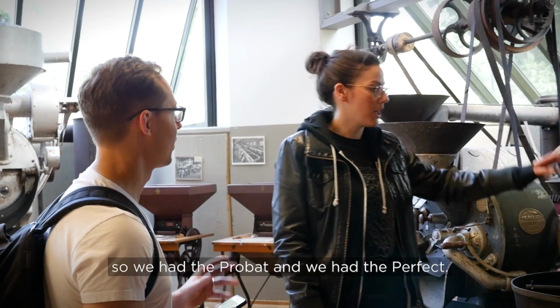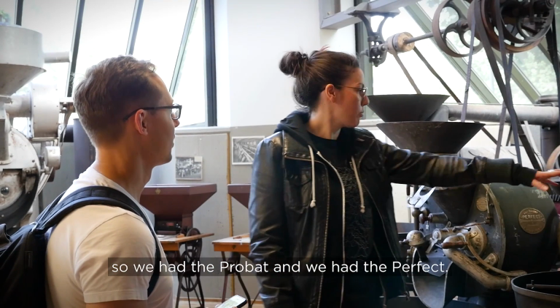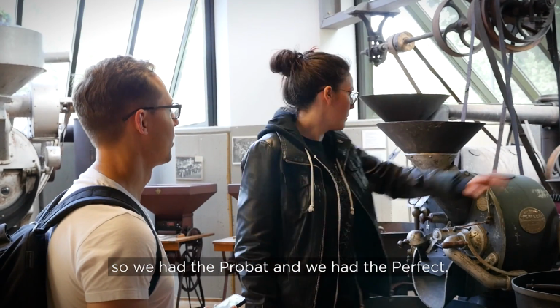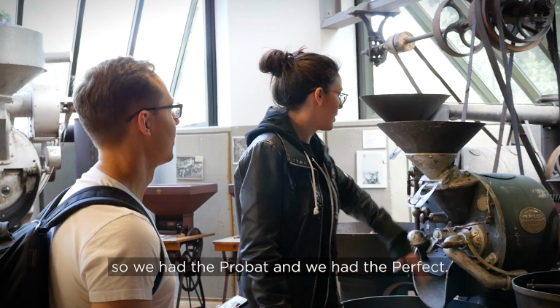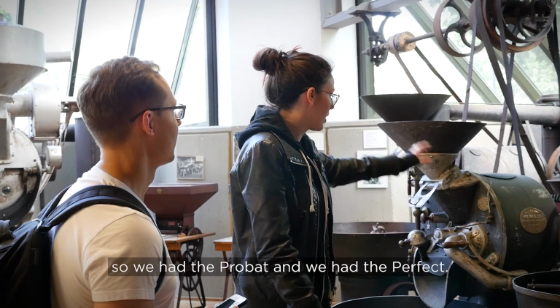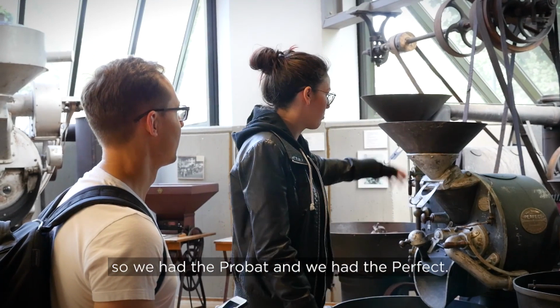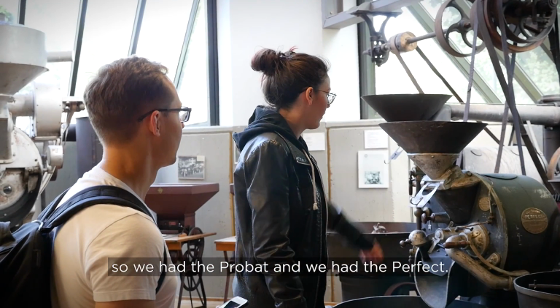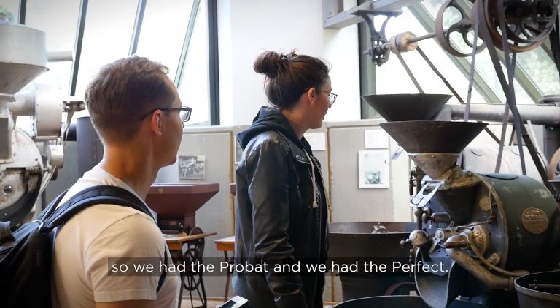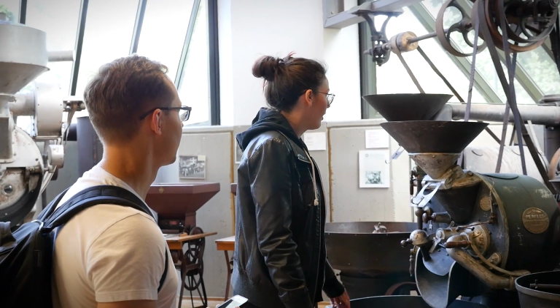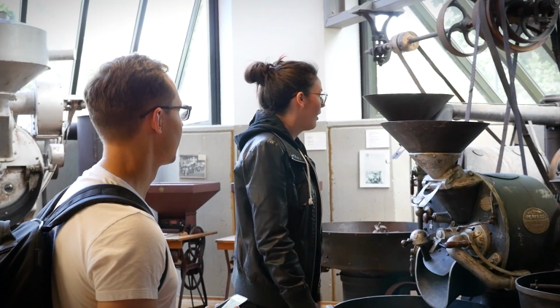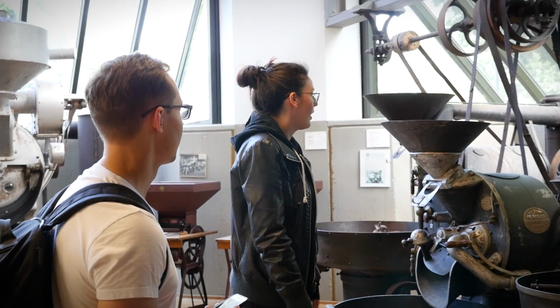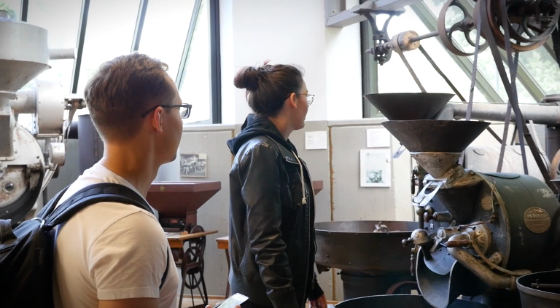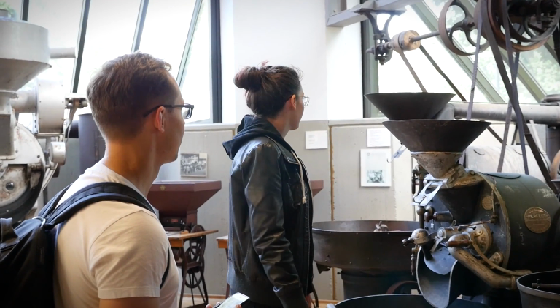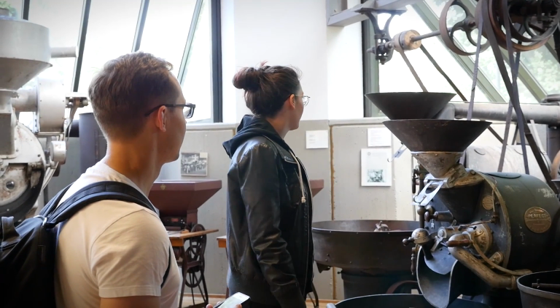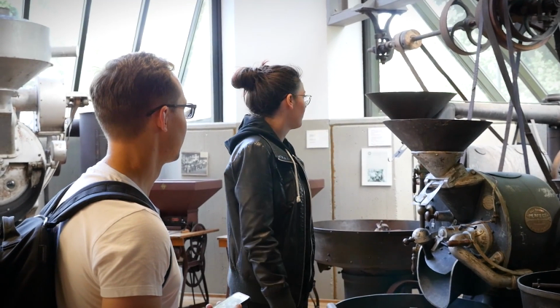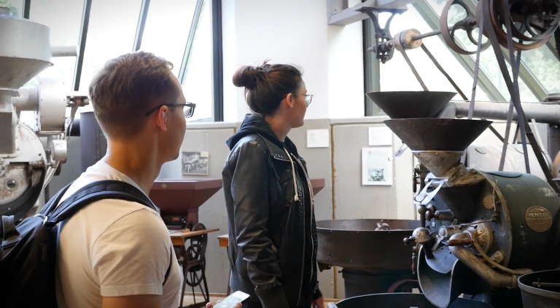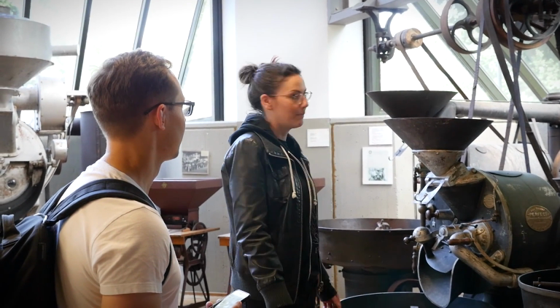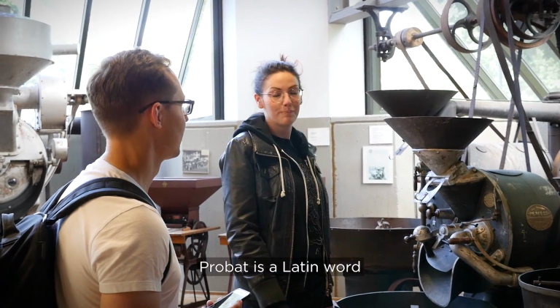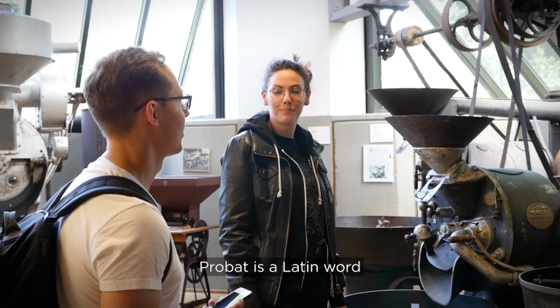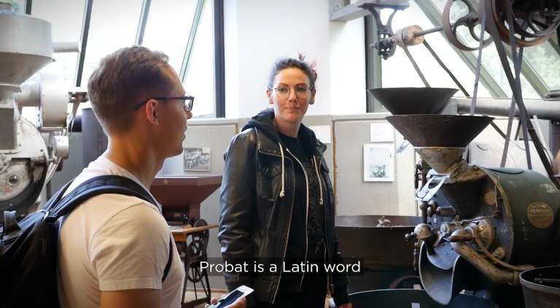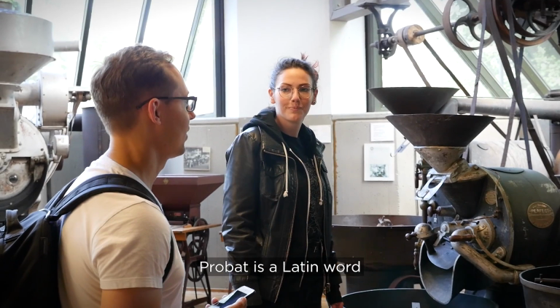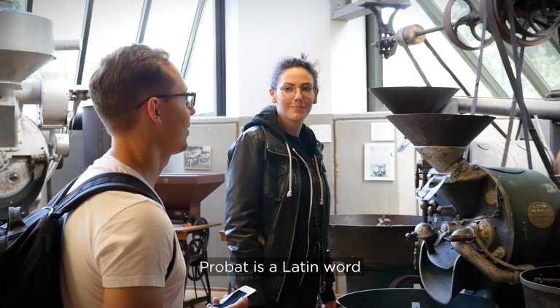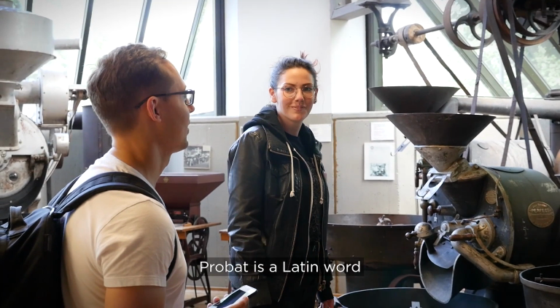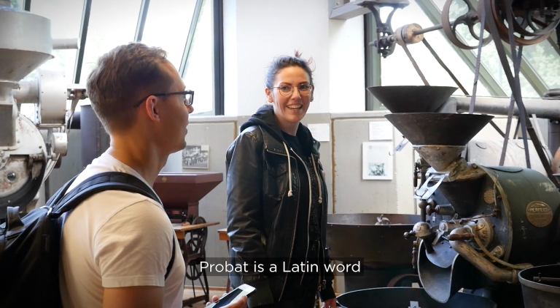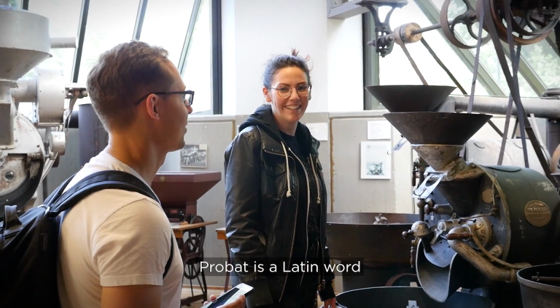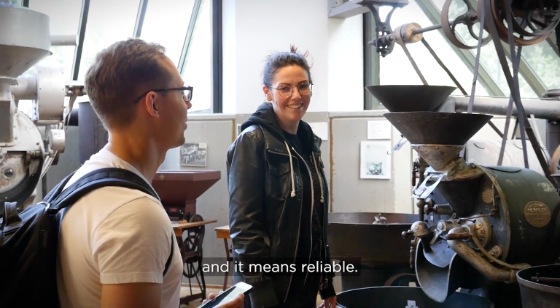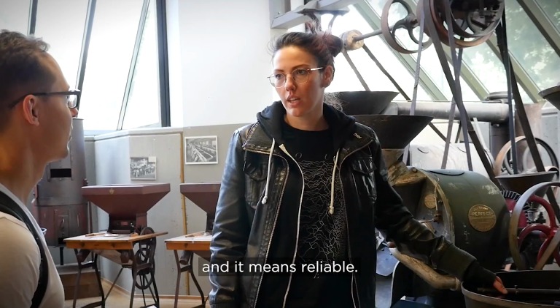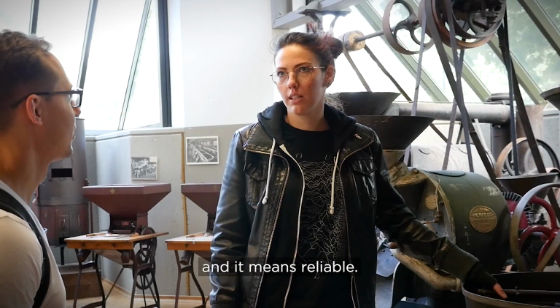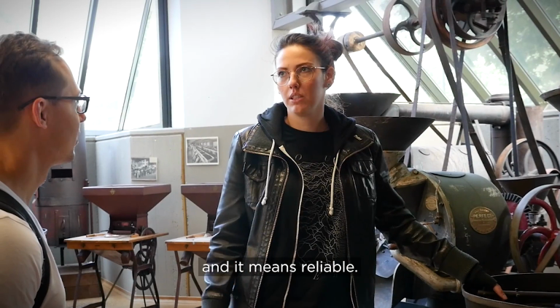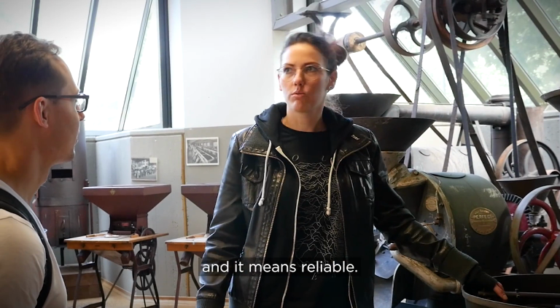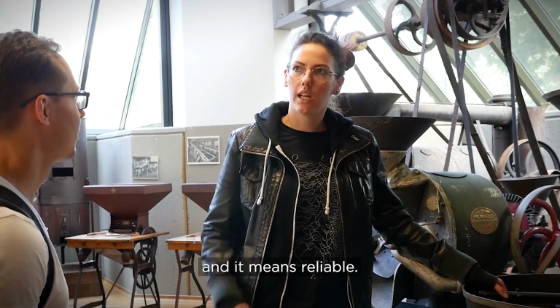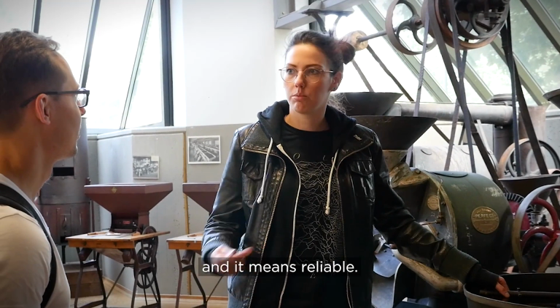So we have the Probat and we have the perfect. Probat is a Latin word and it means reliable.